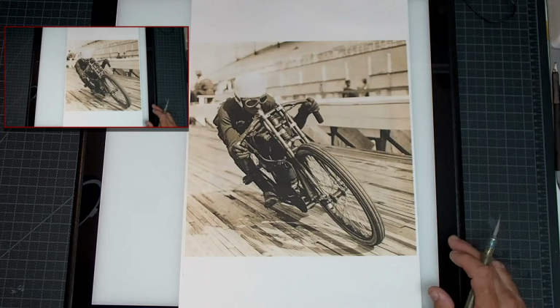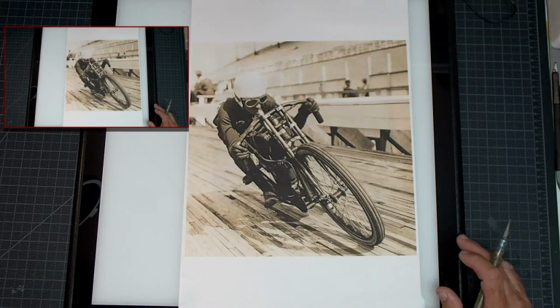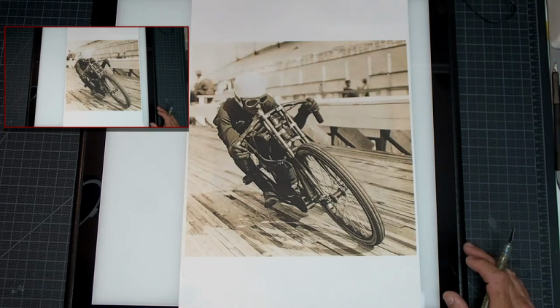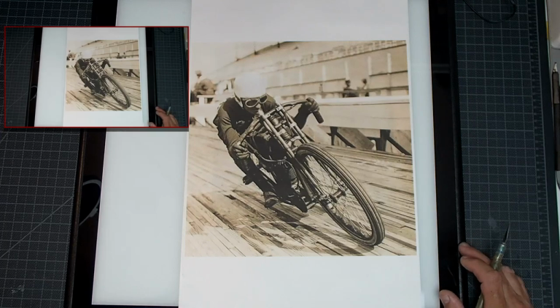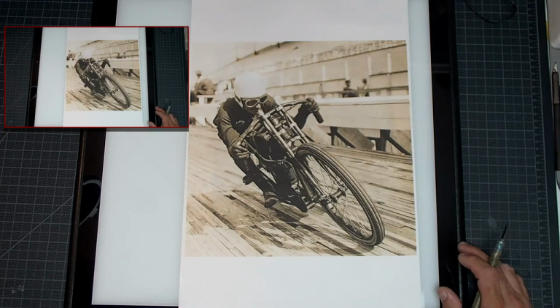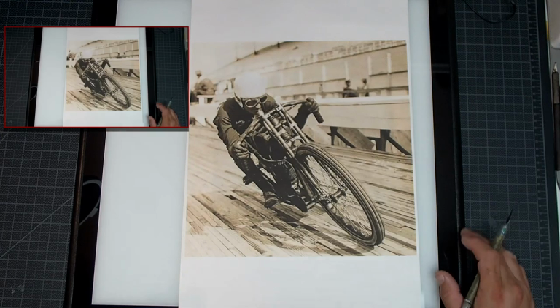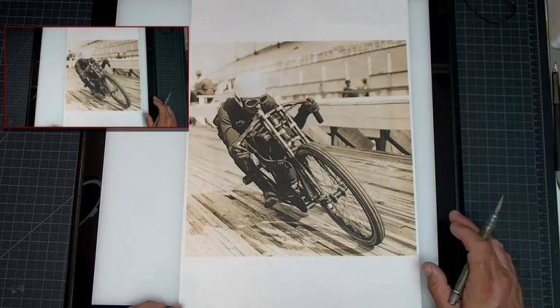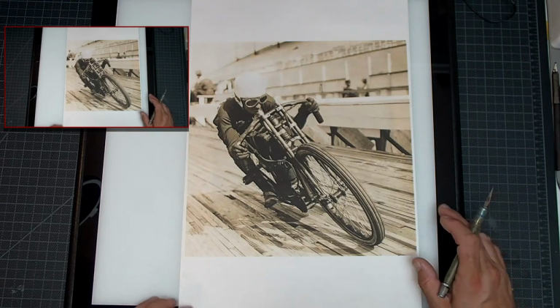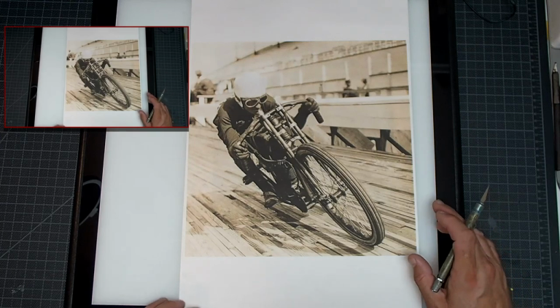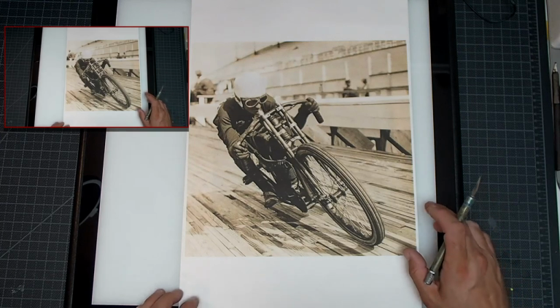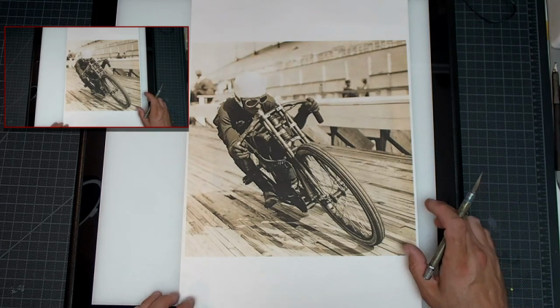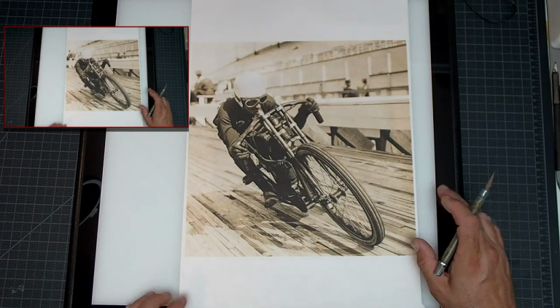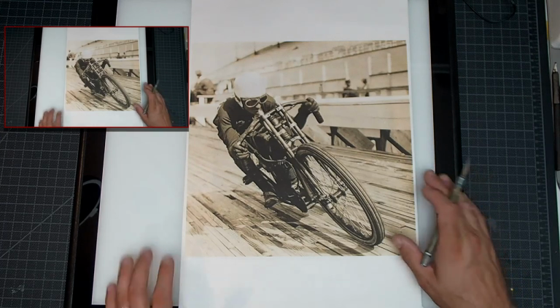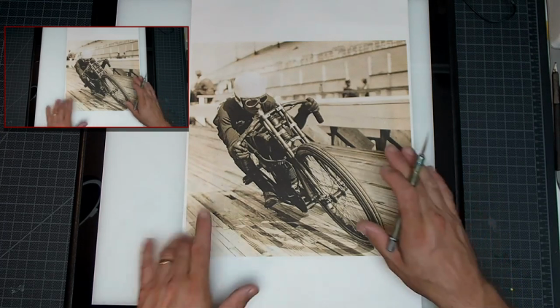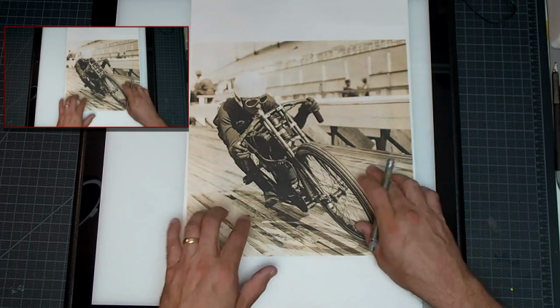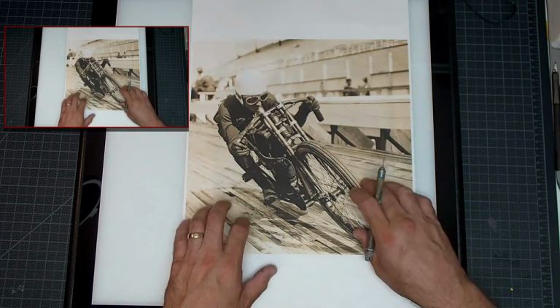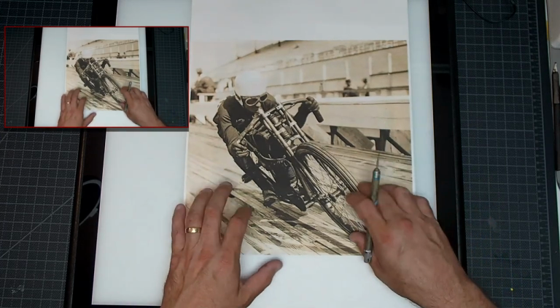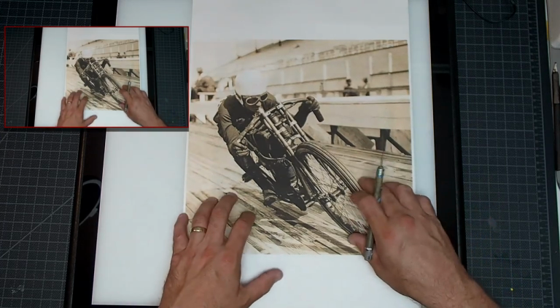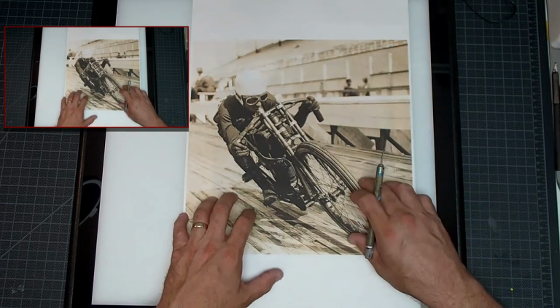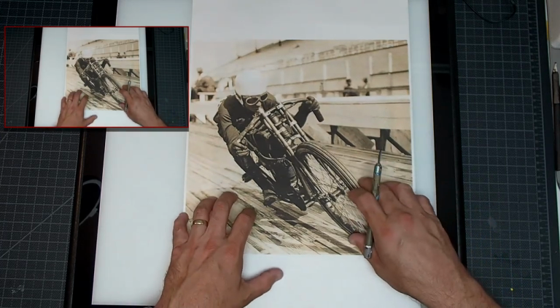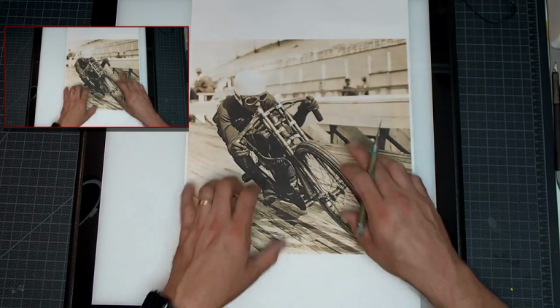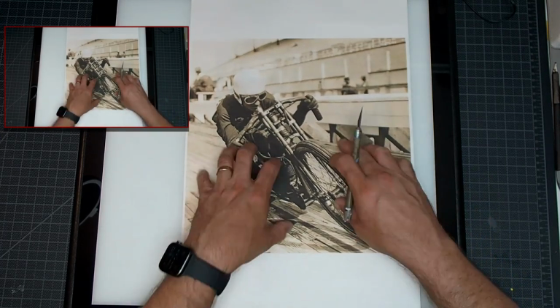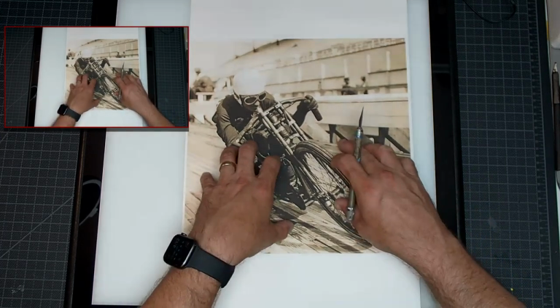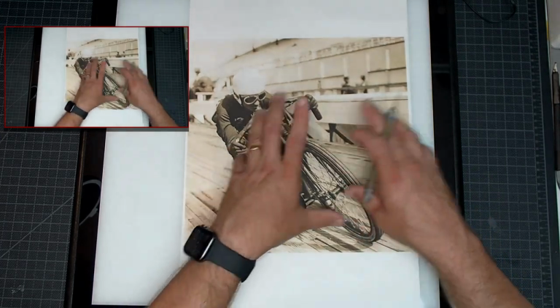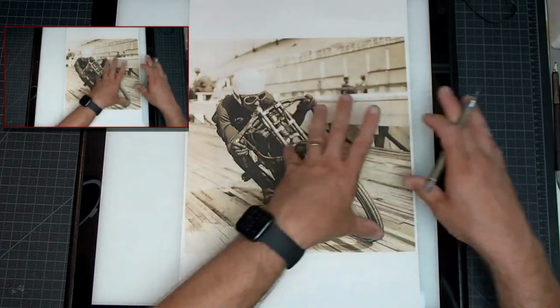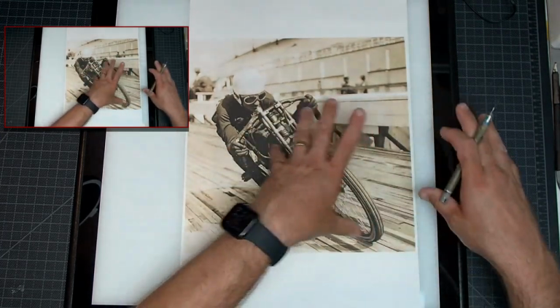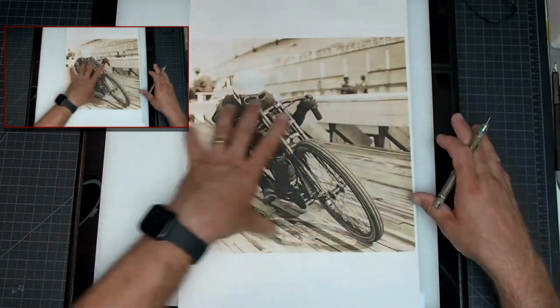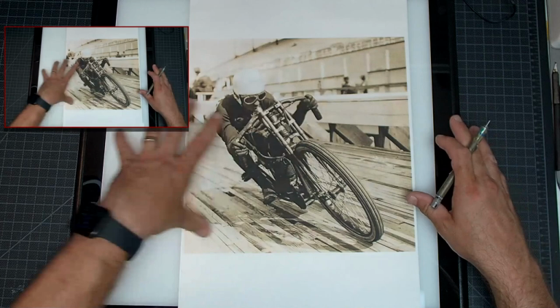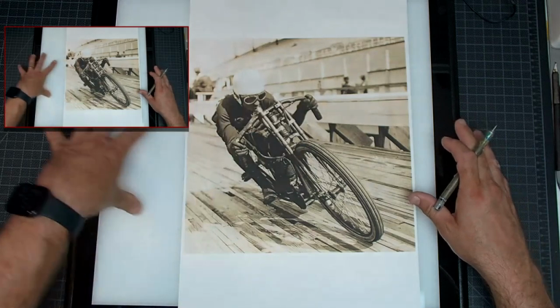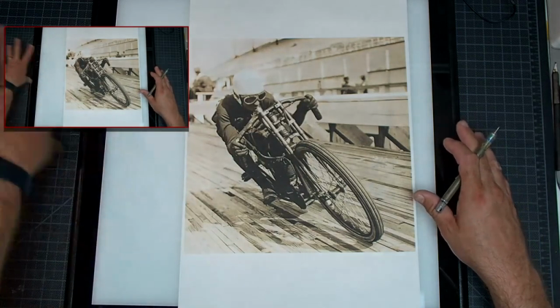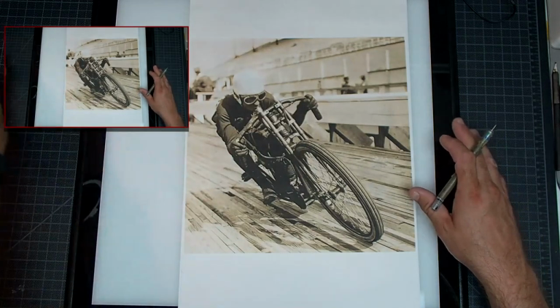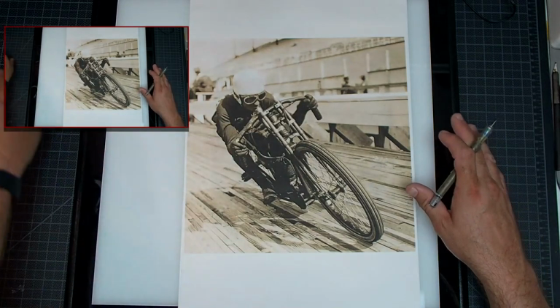All right, we are prepping for tonight's live feed. This is going to be the project — this mixed with the American flag.